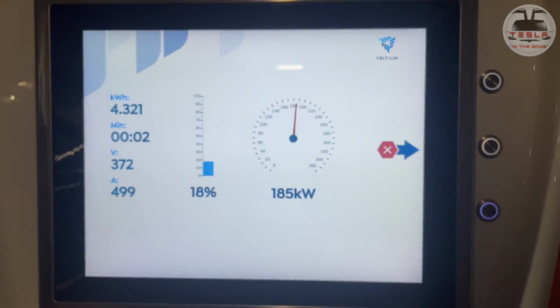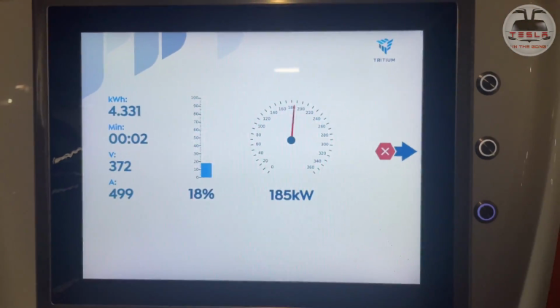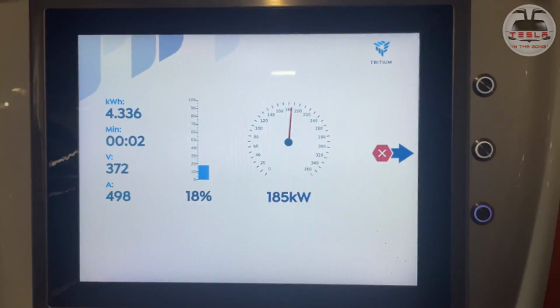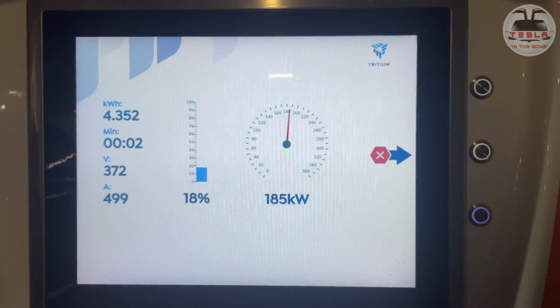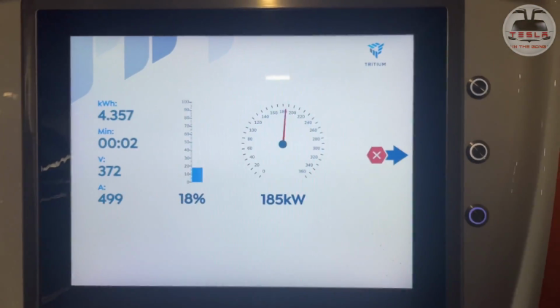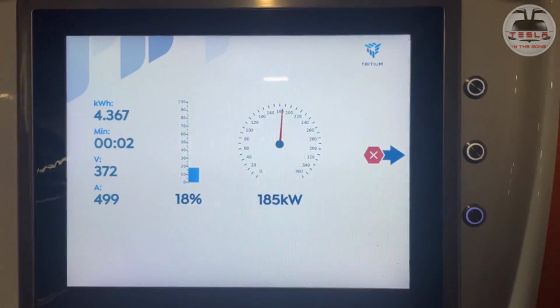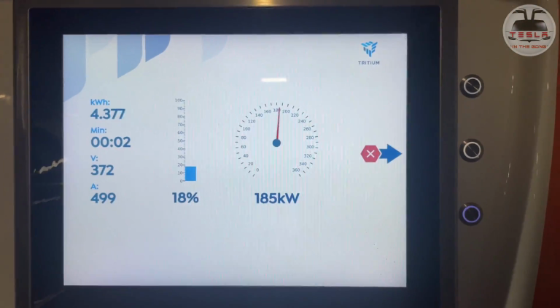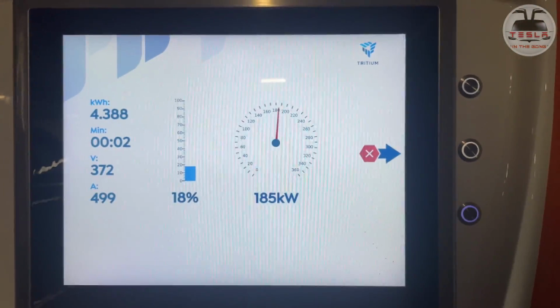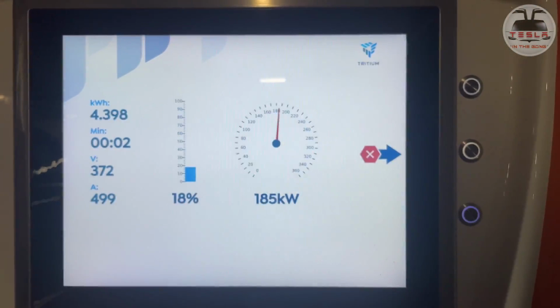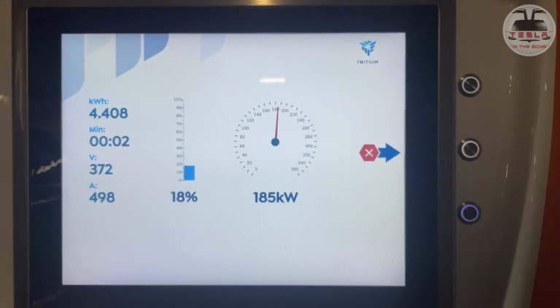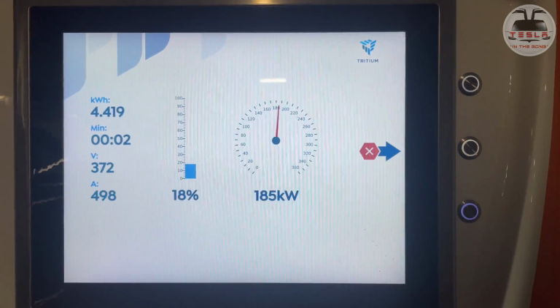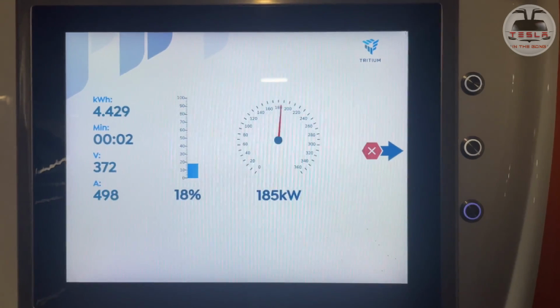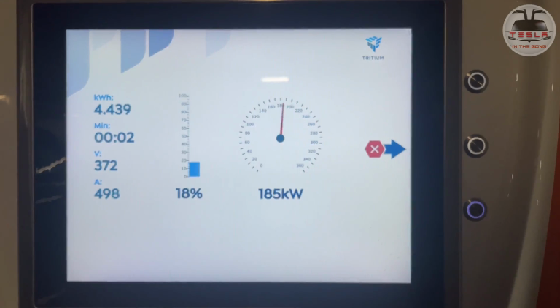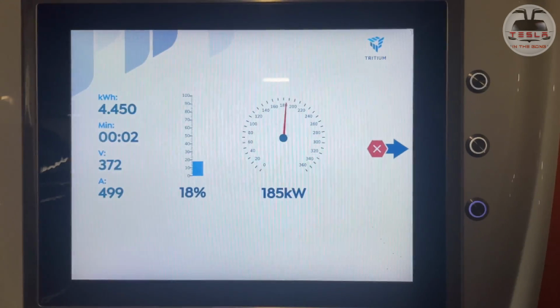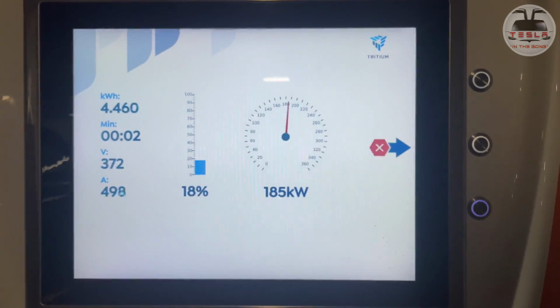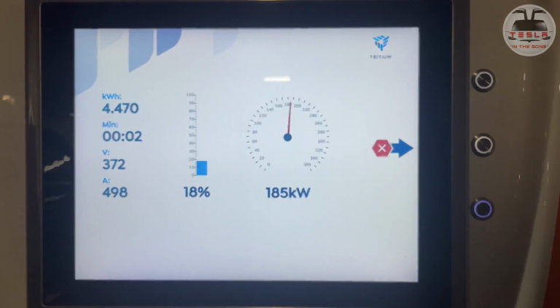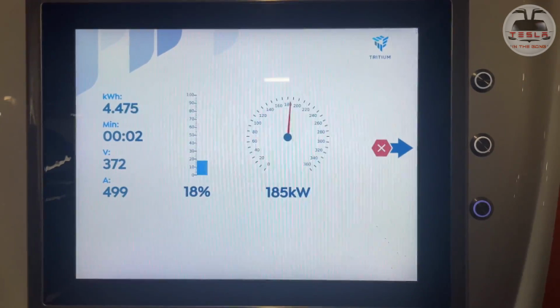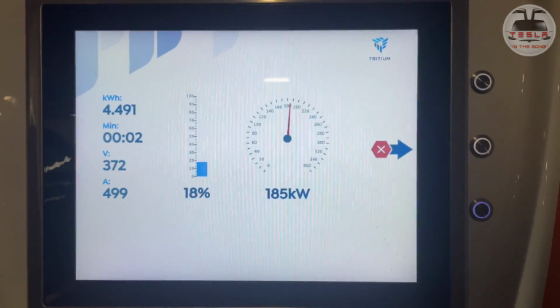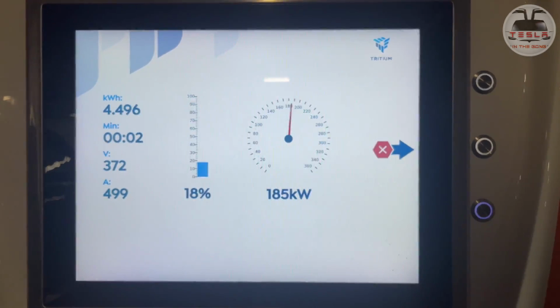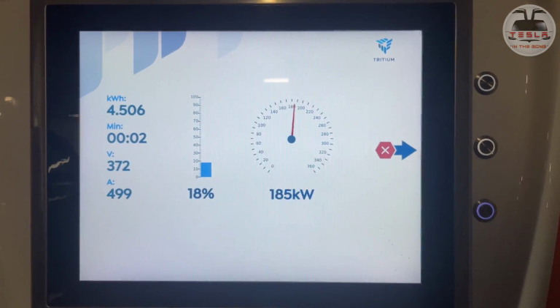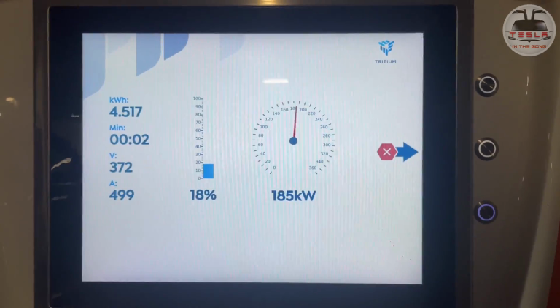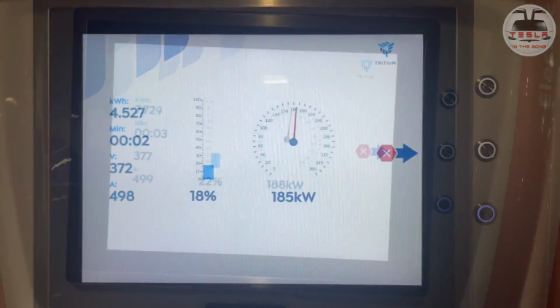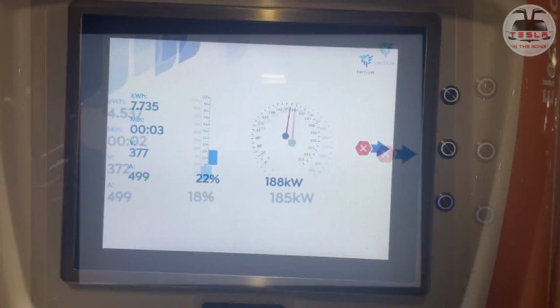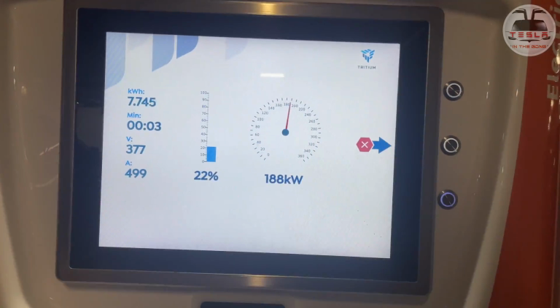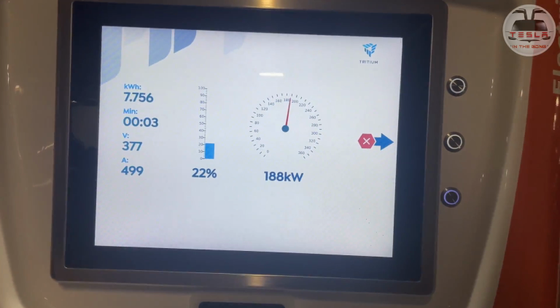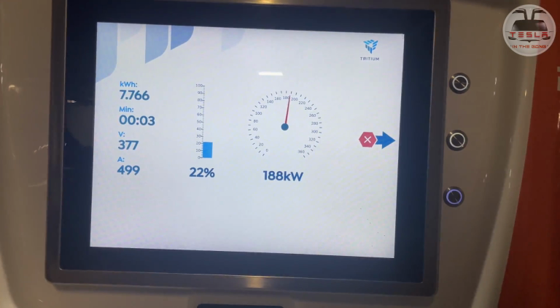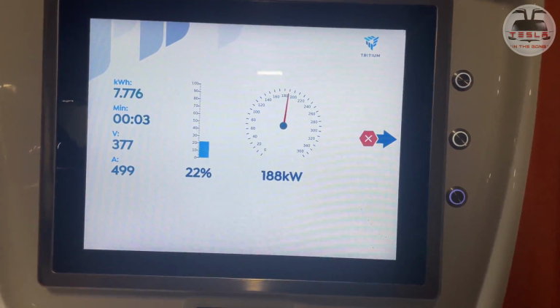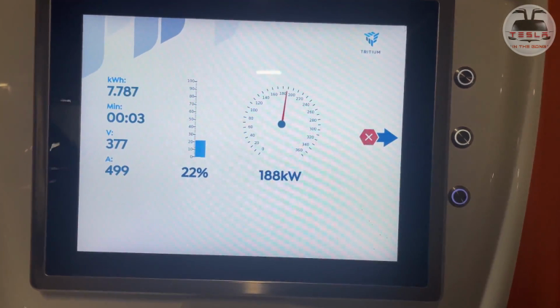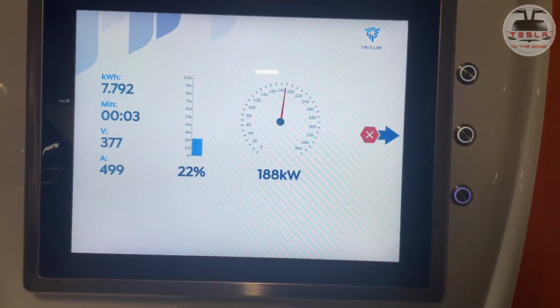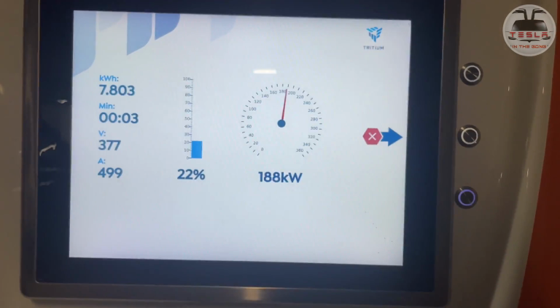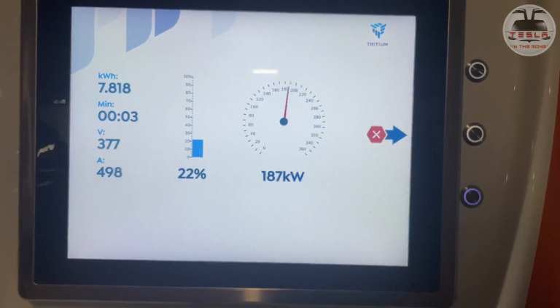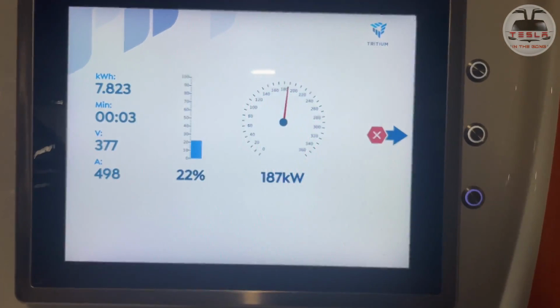Yeah, that's gone to 185. I wonder if it'll go higher. It takes a minute. Yes!